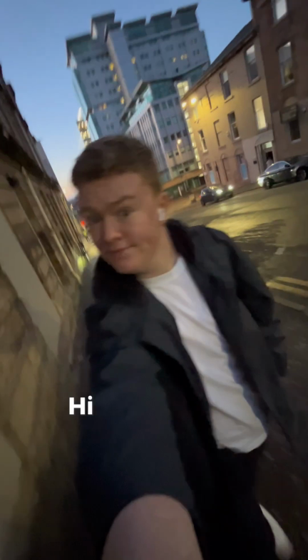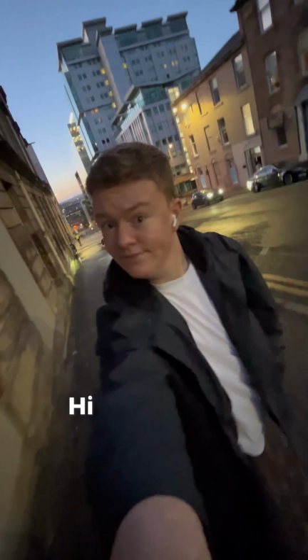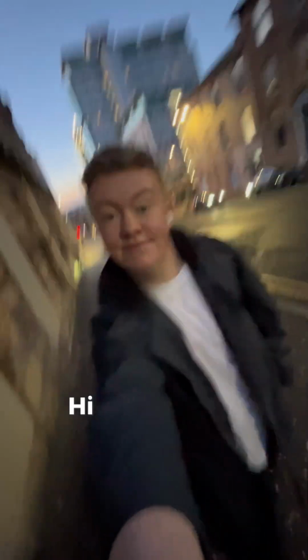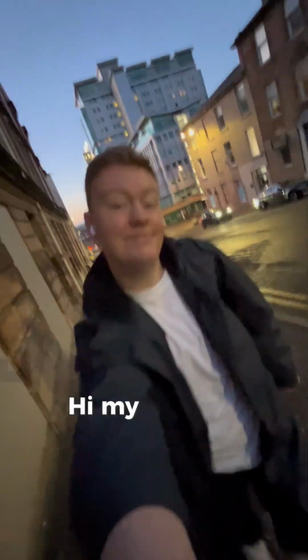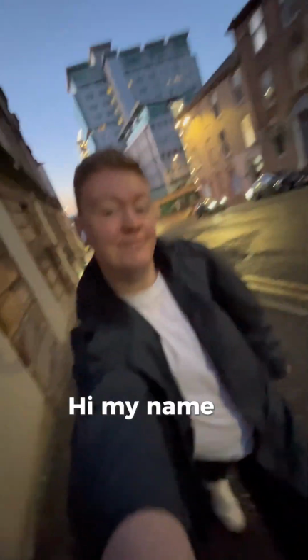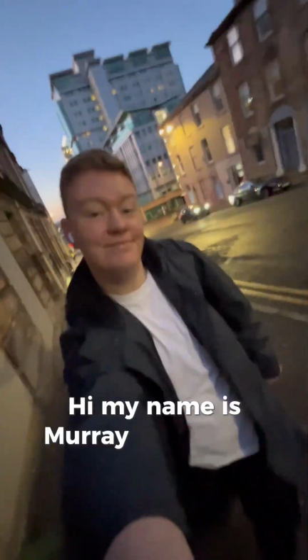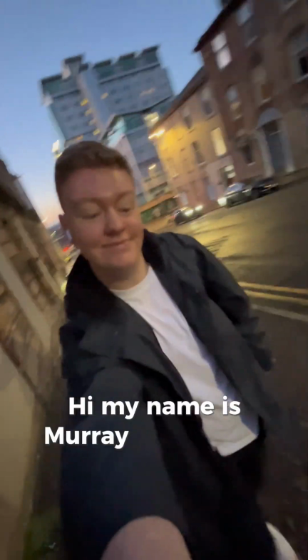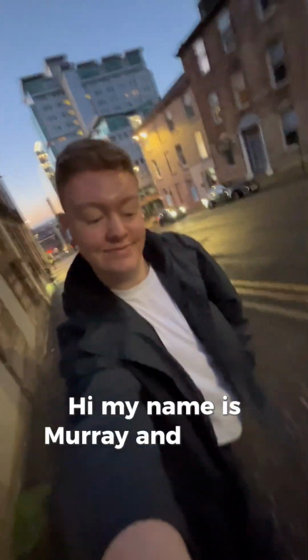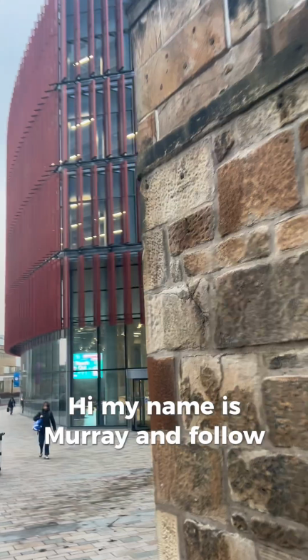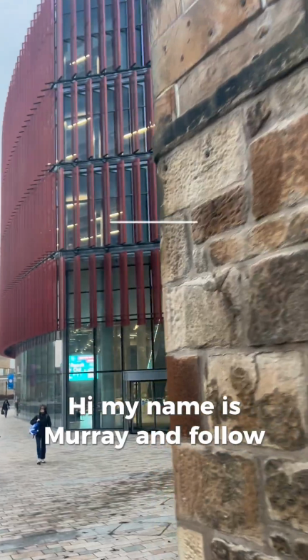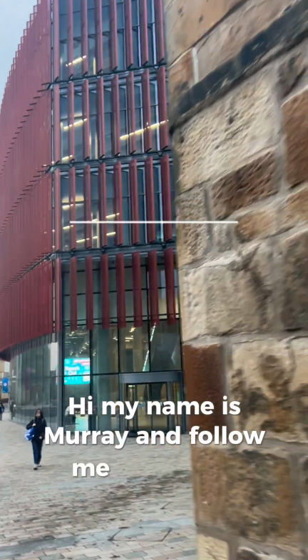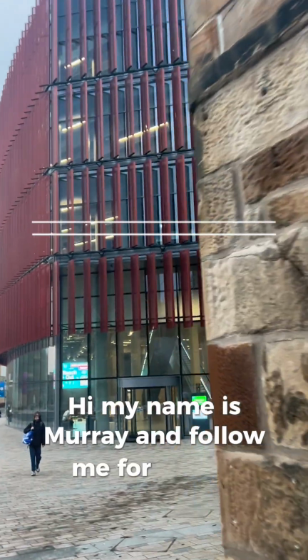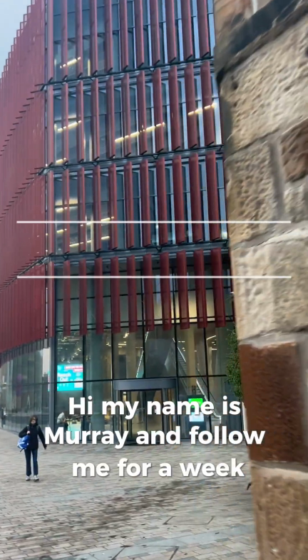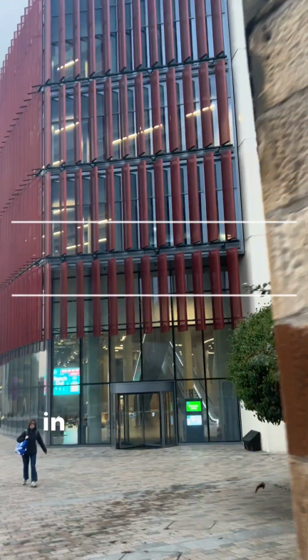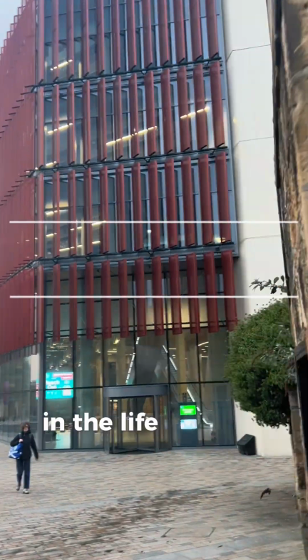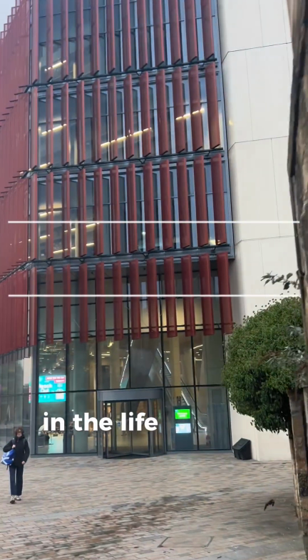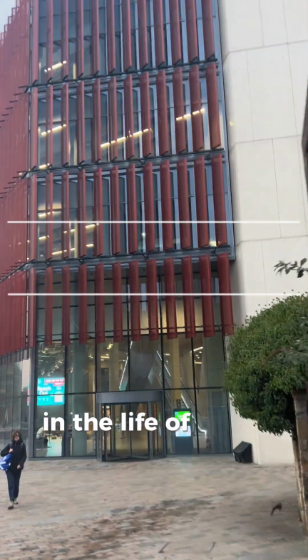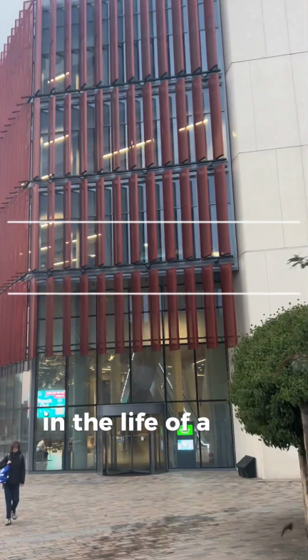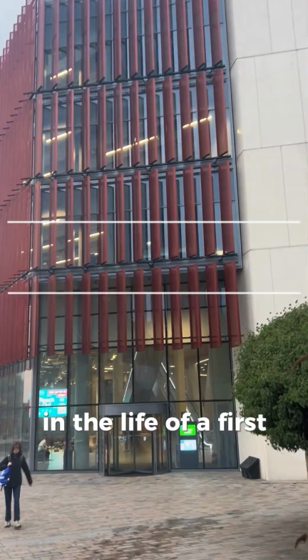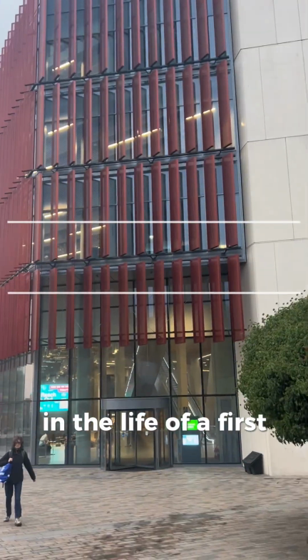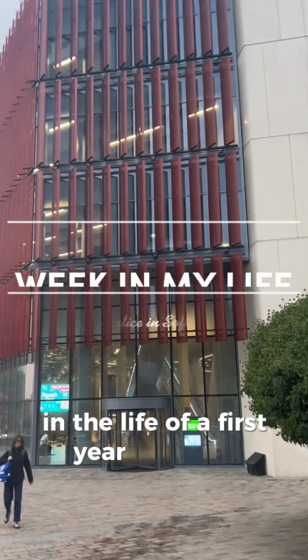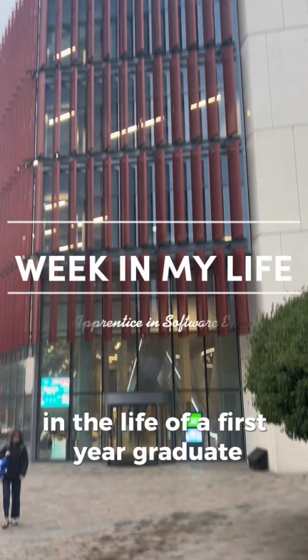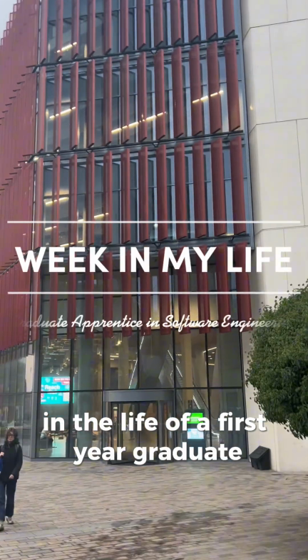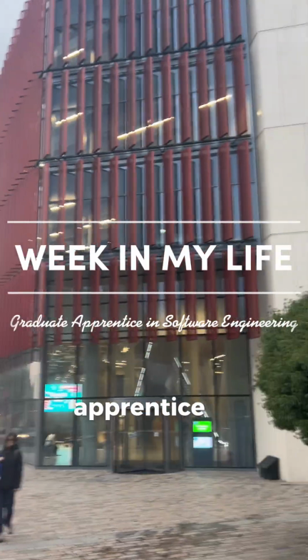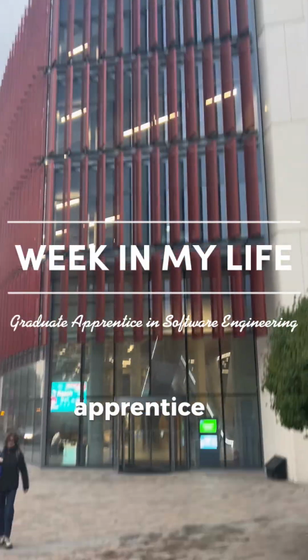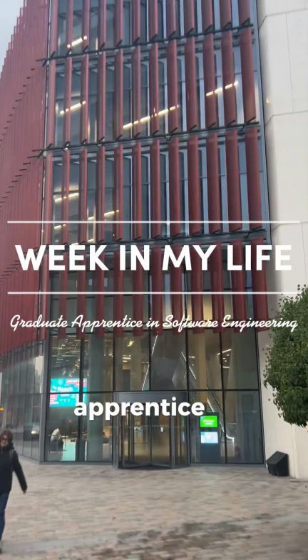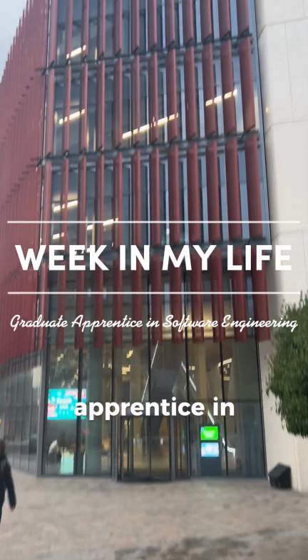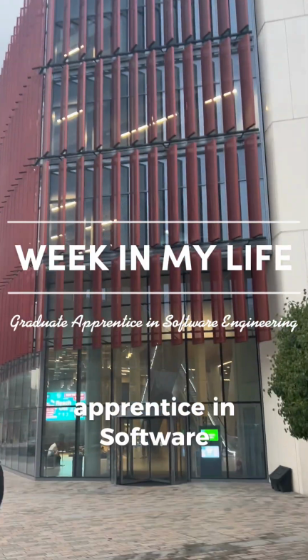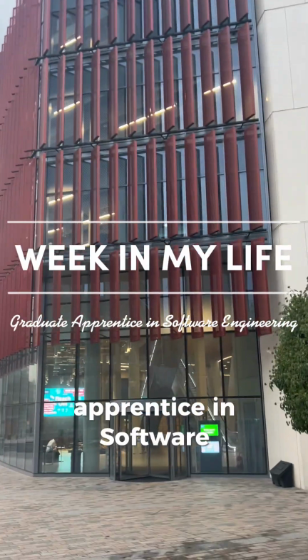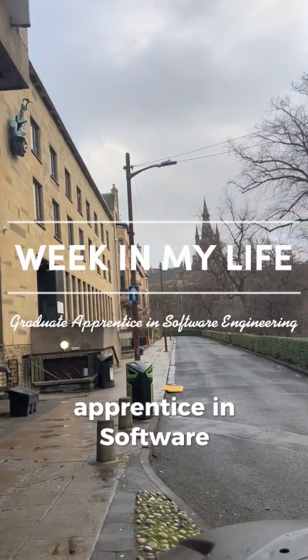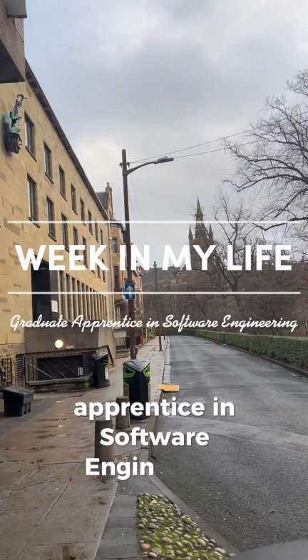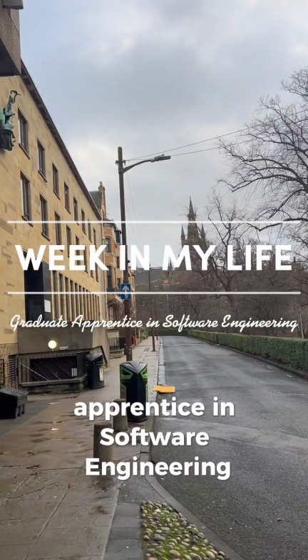Hi, my name's Murray and follow me for a week in the life of a first year graduate apprentice in software engineering.